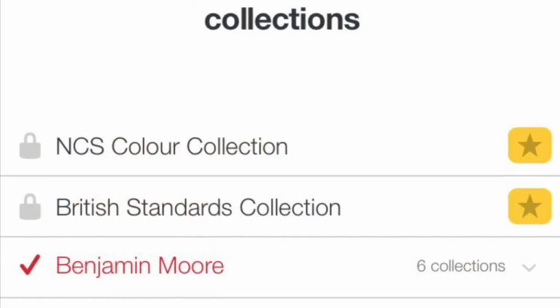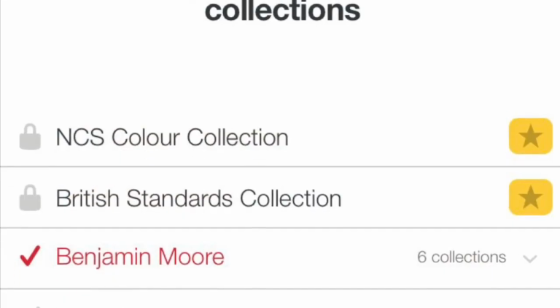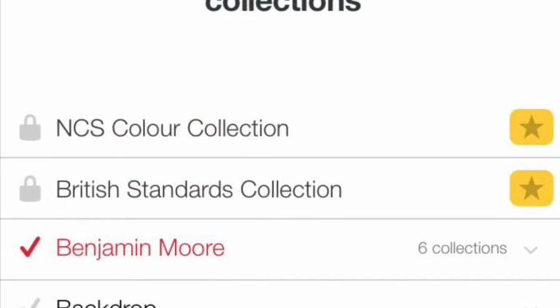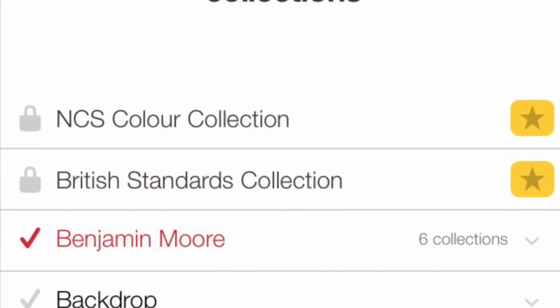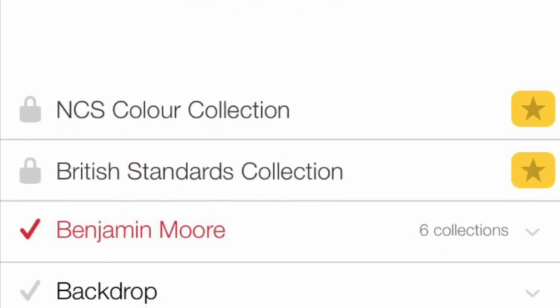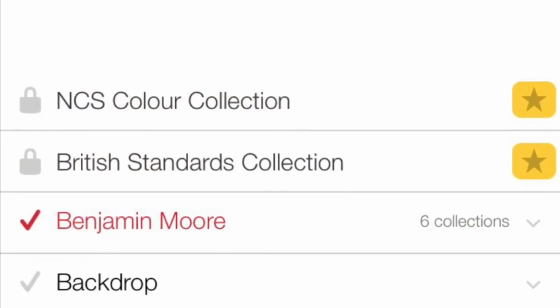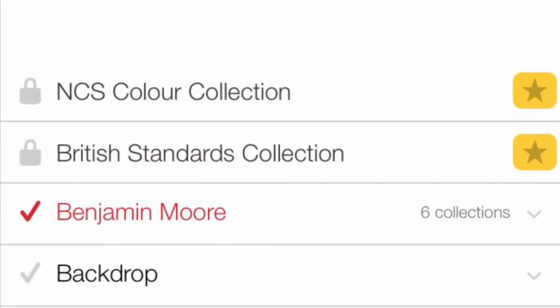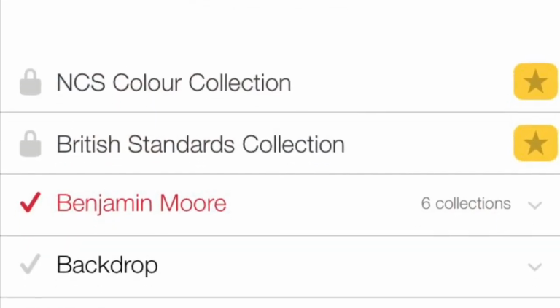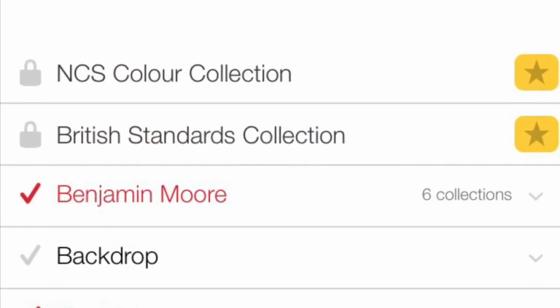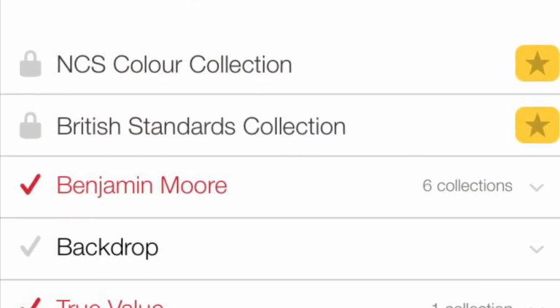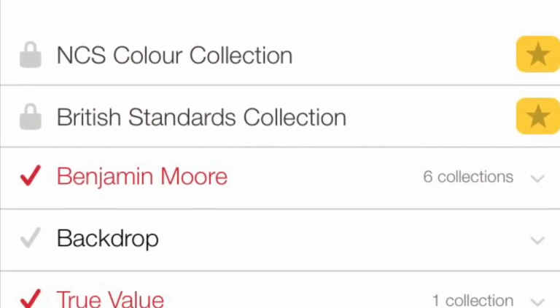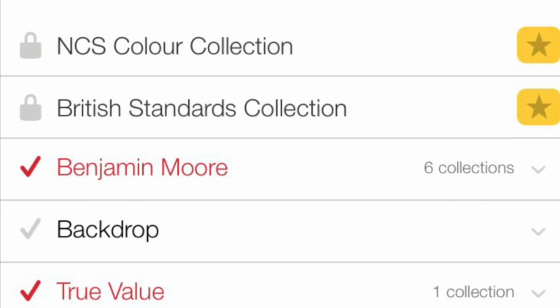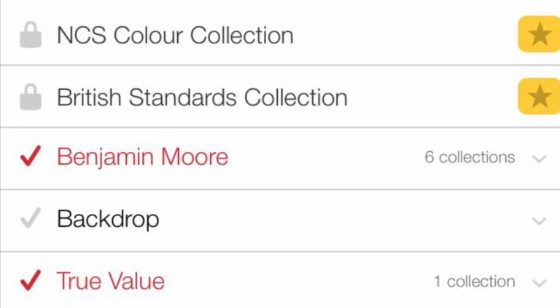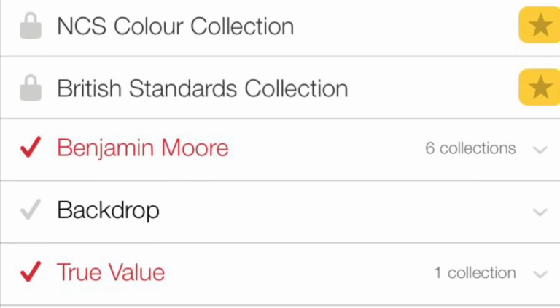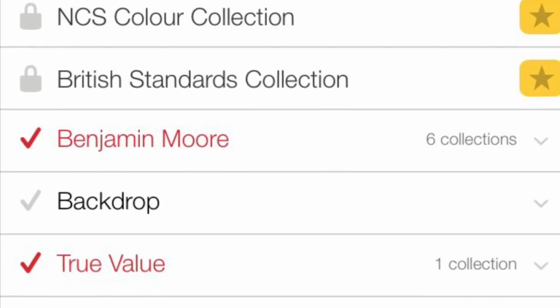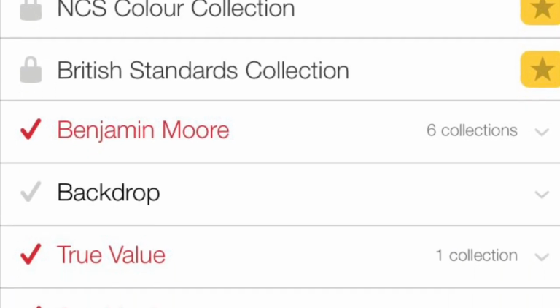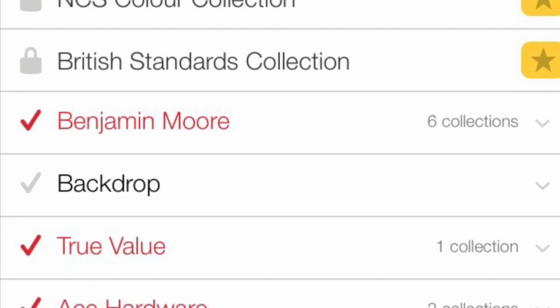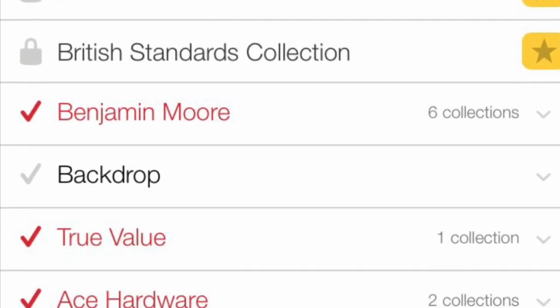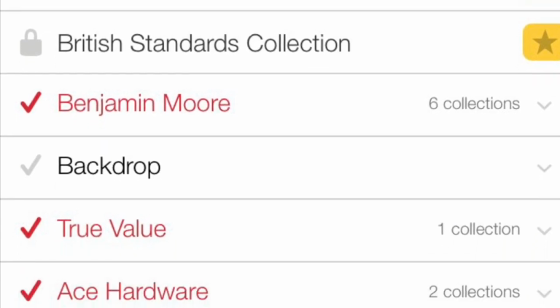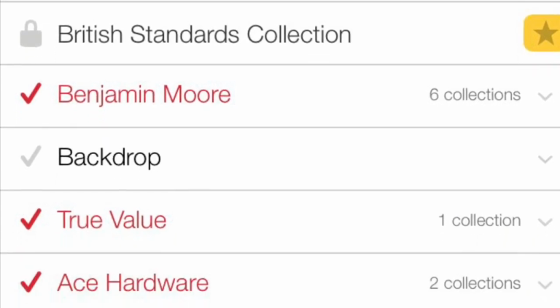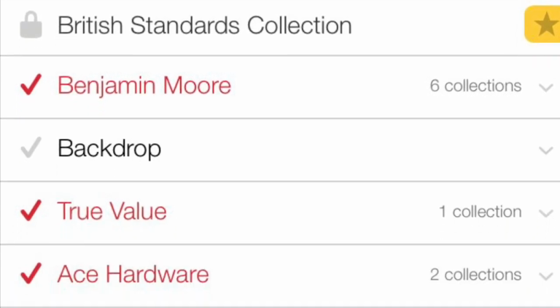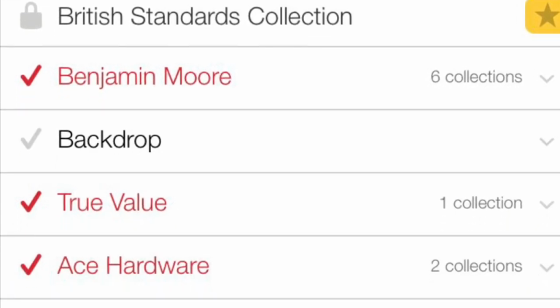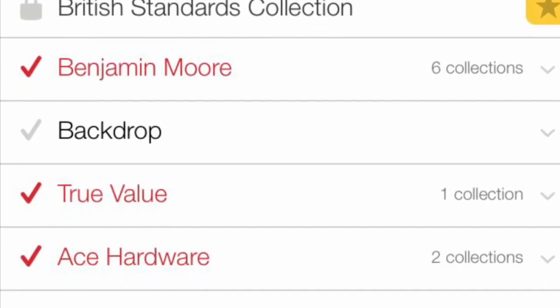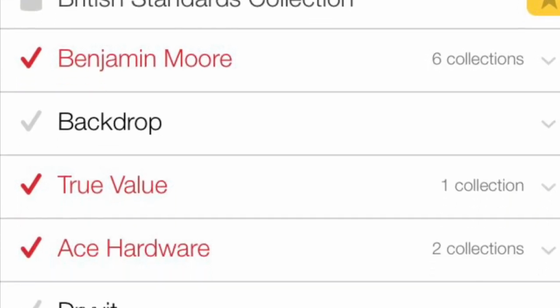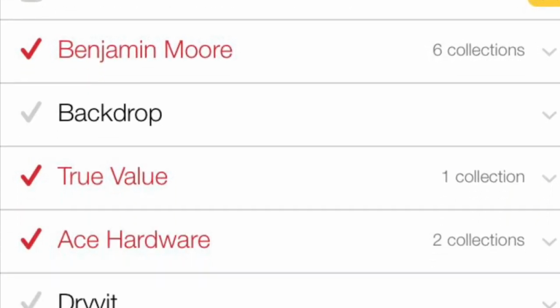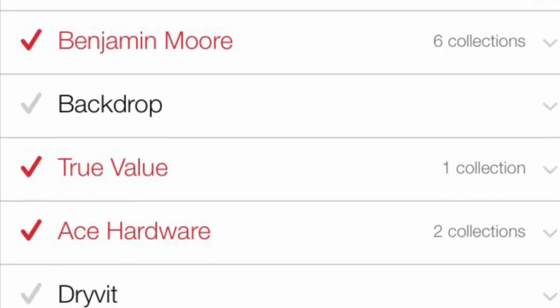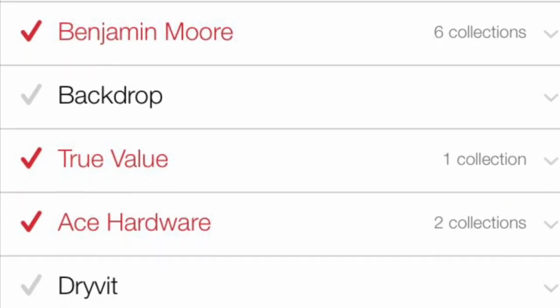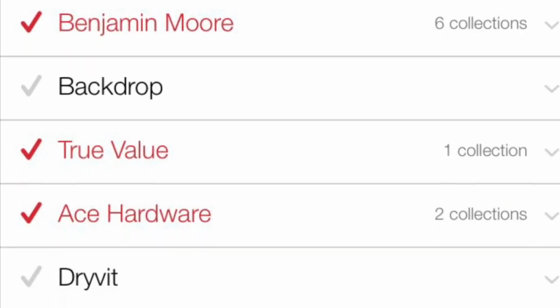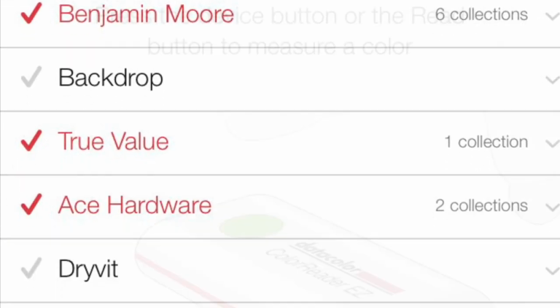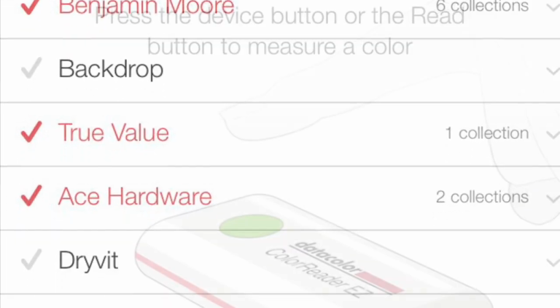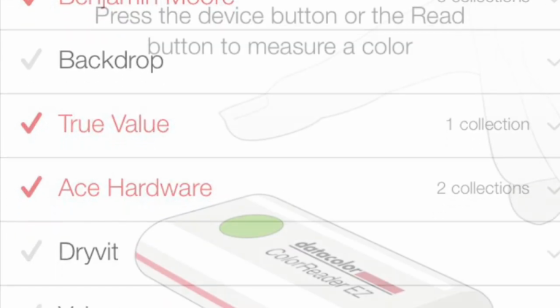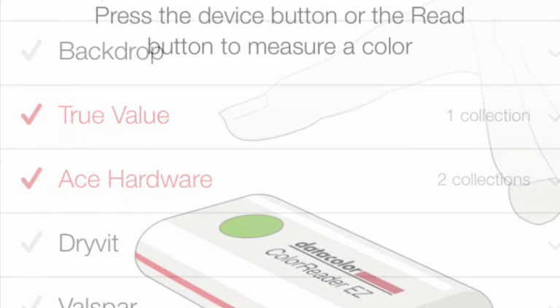It's compatible with a variety of collections at different retailers. You just pick them and push the button.